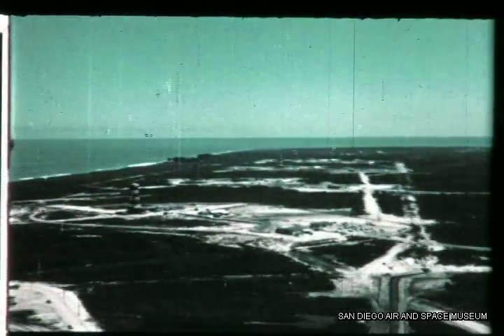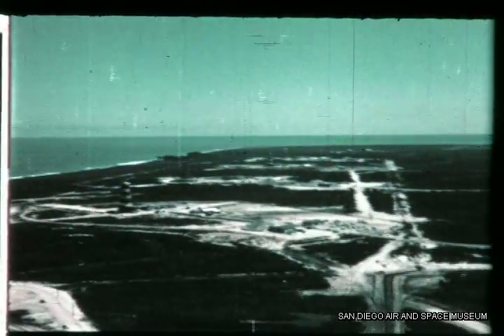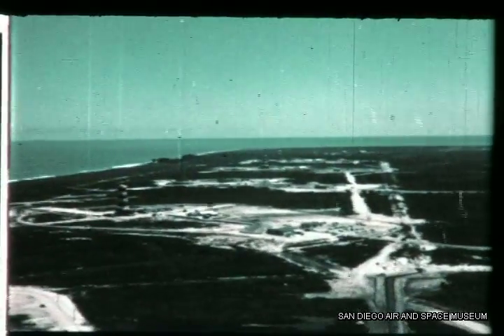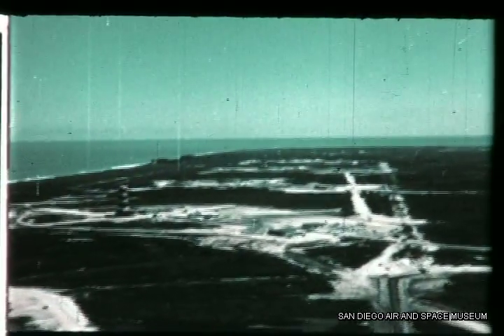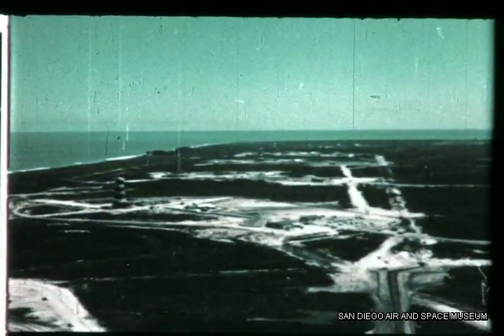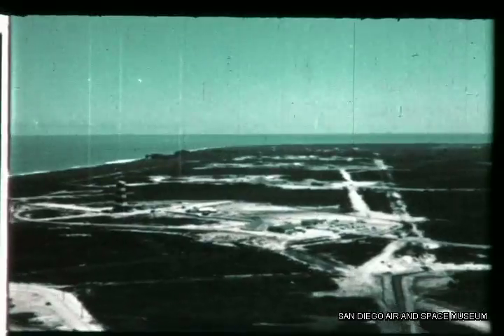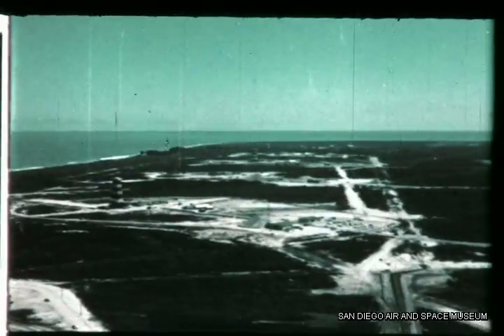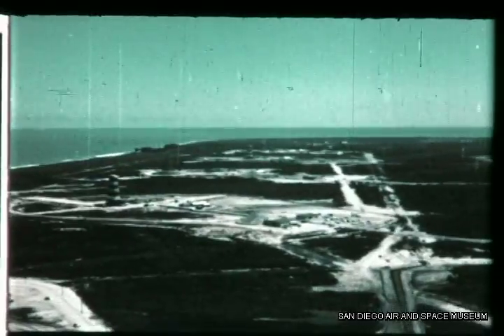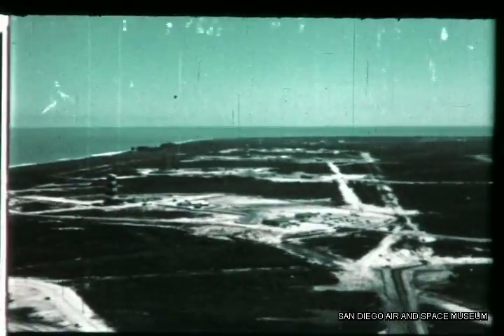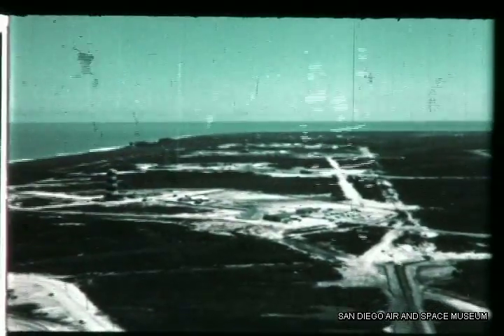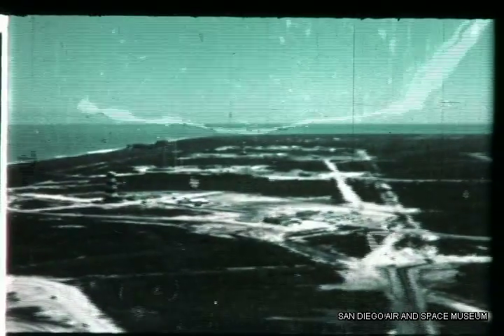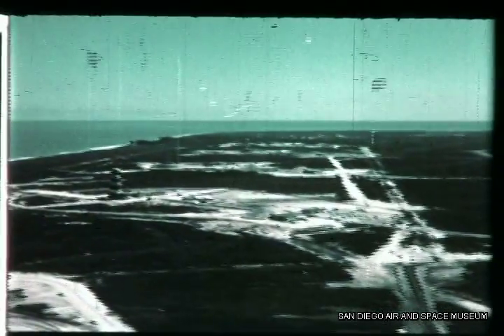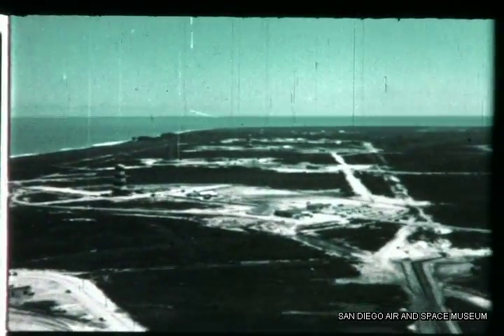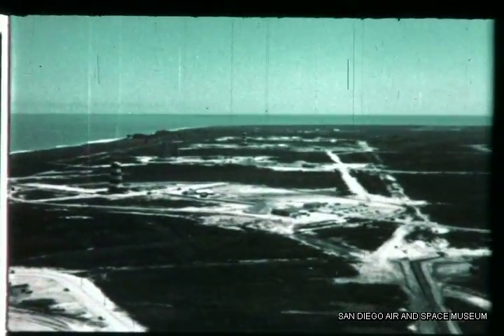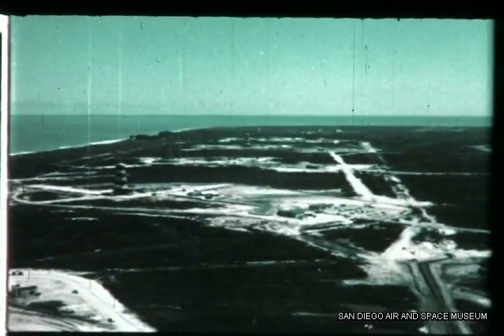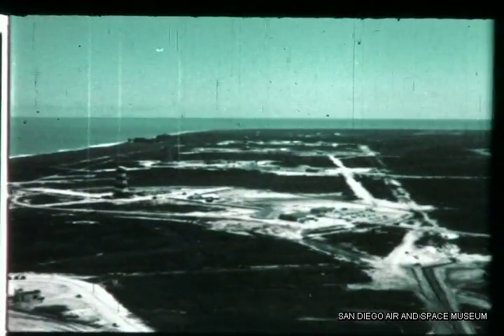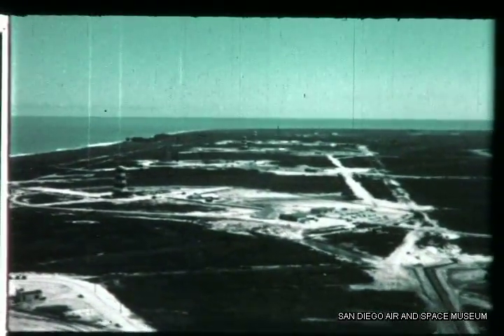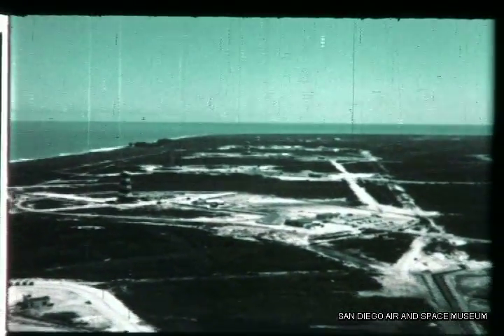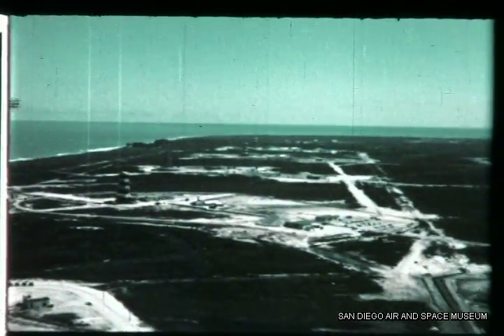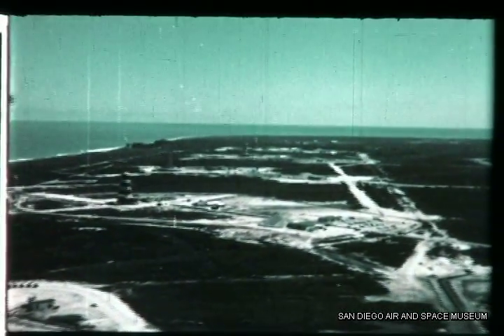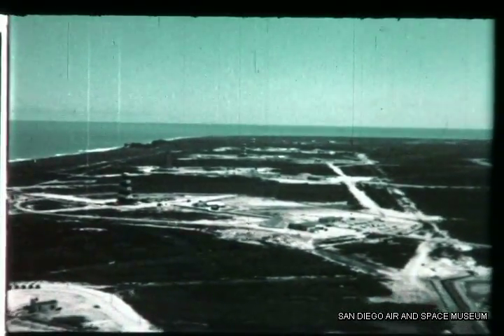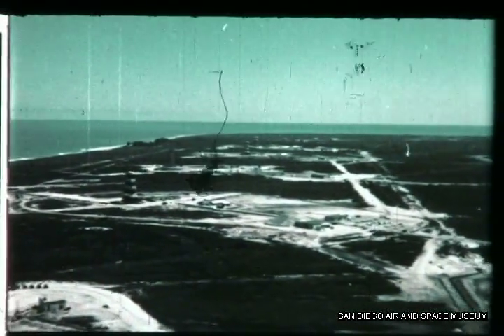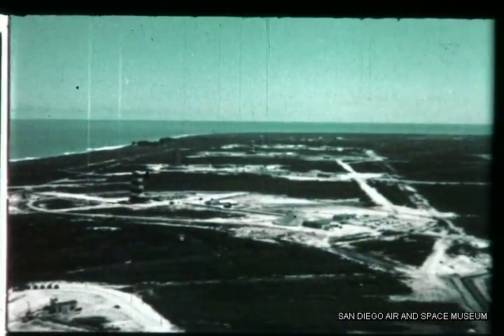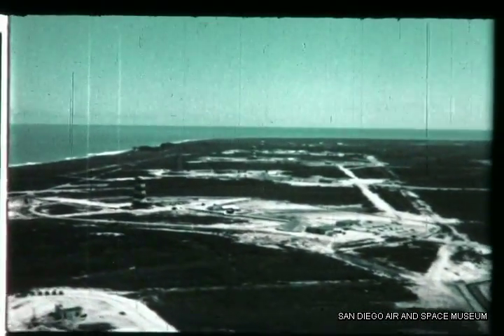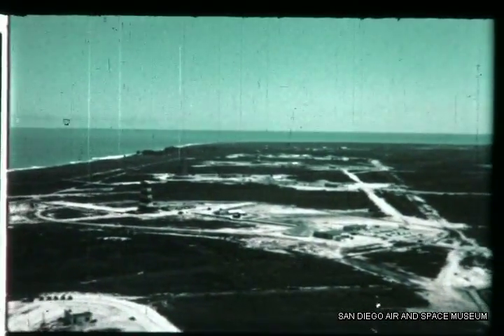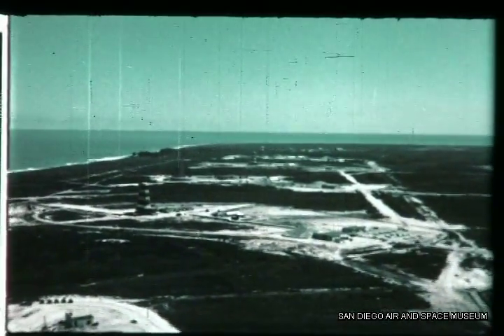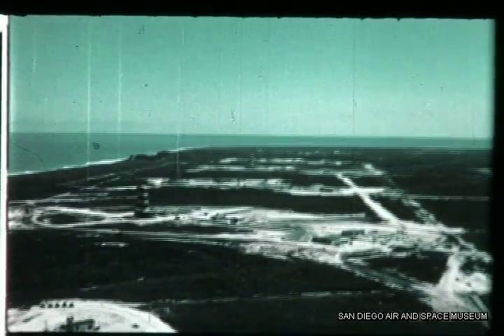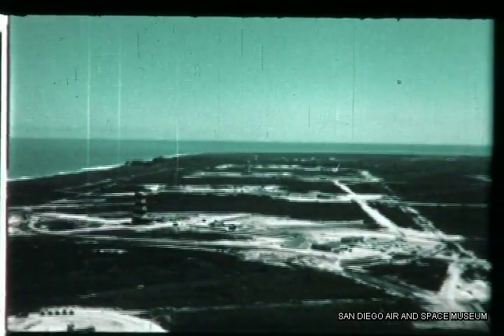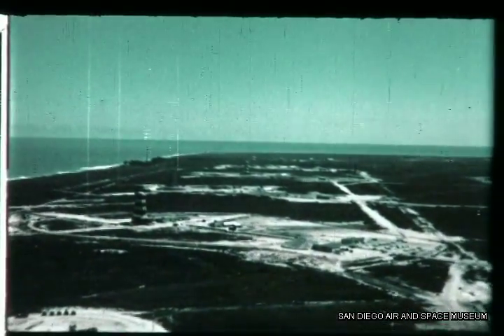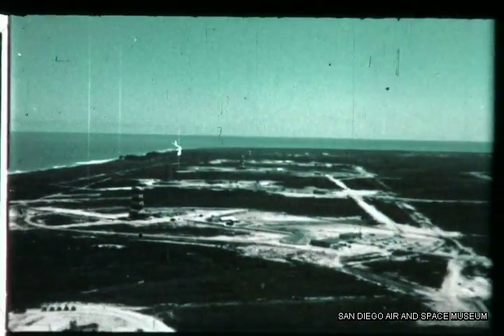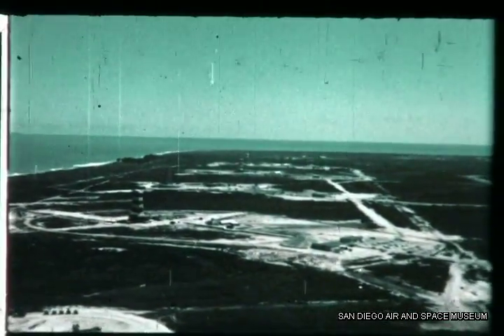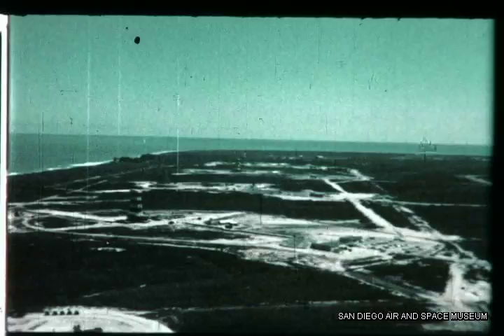This is the Air Force Missile Test Center, Cape Canaveral, Florida, September 1957.